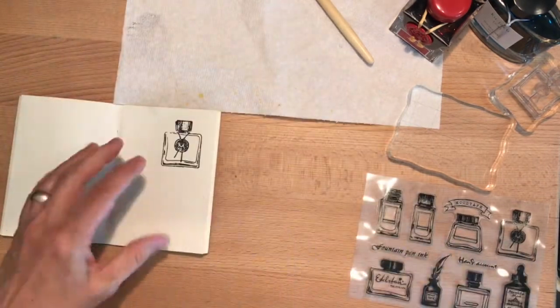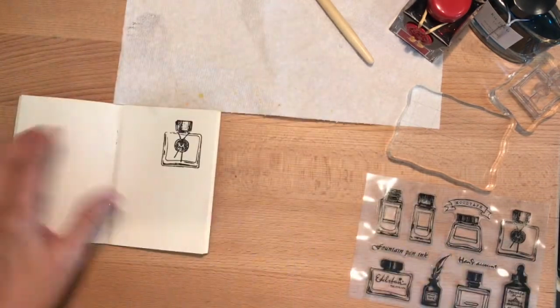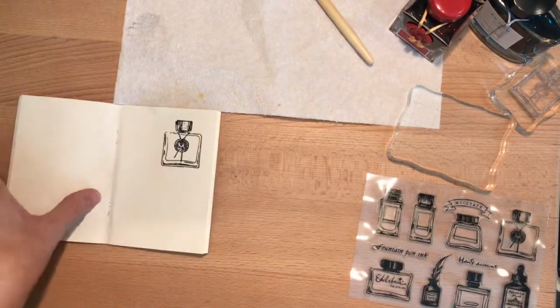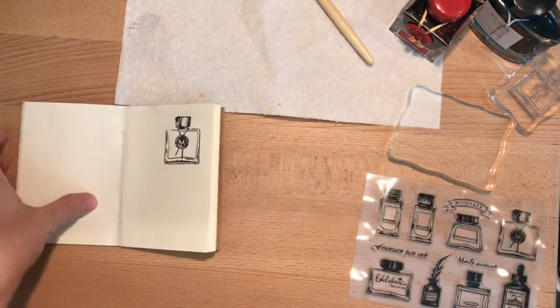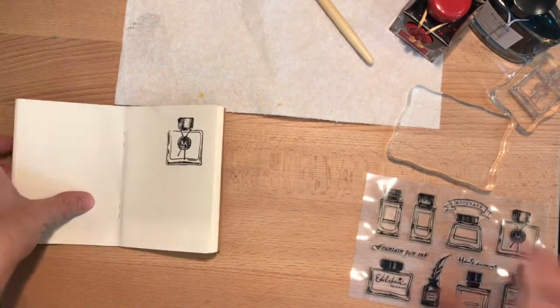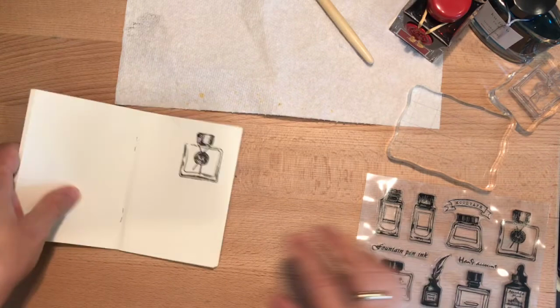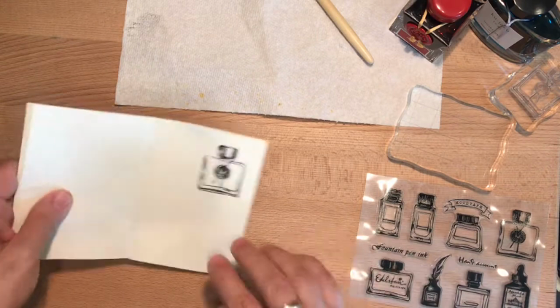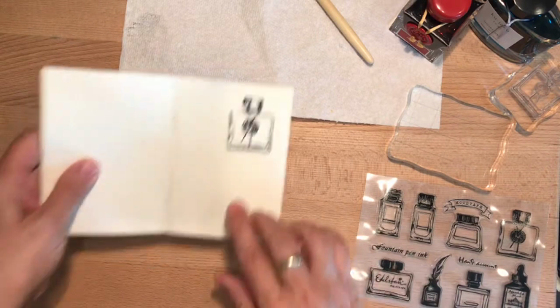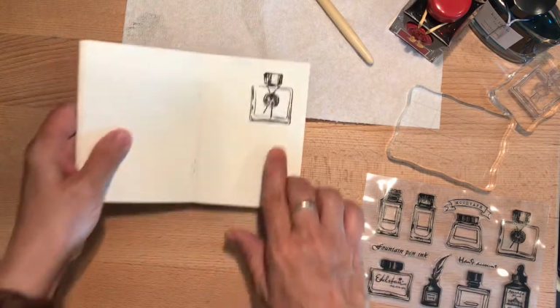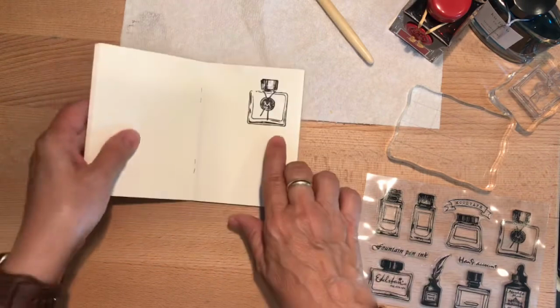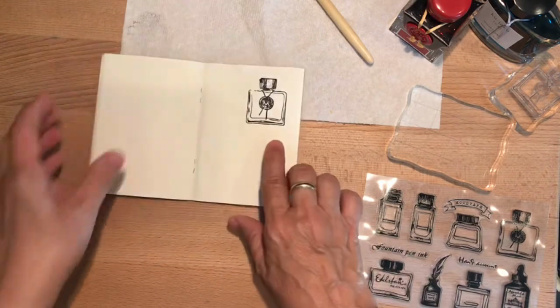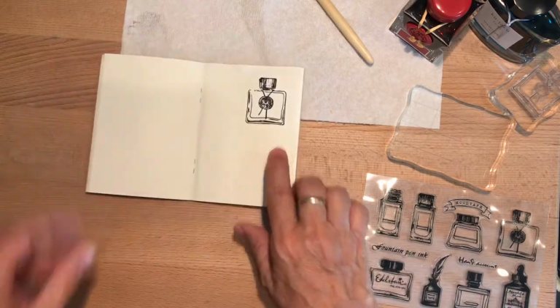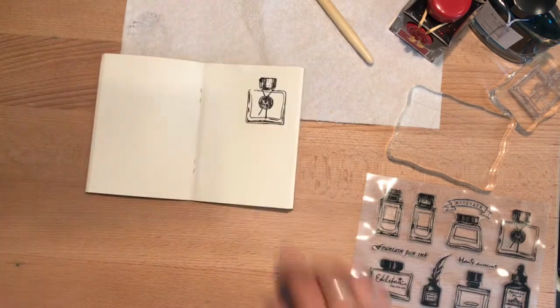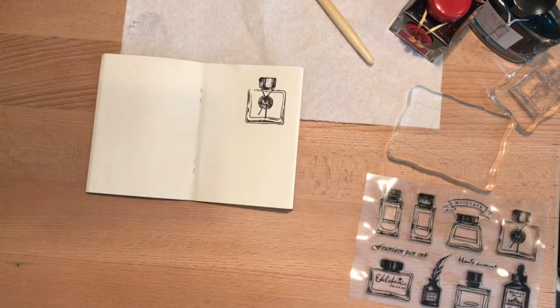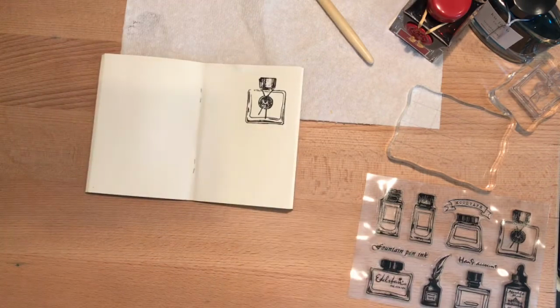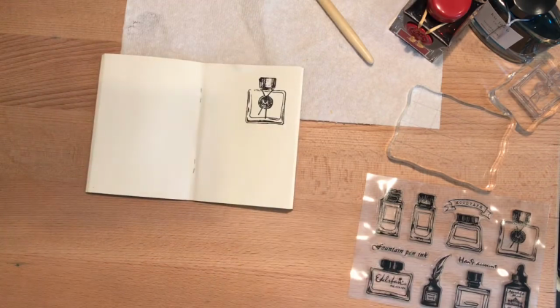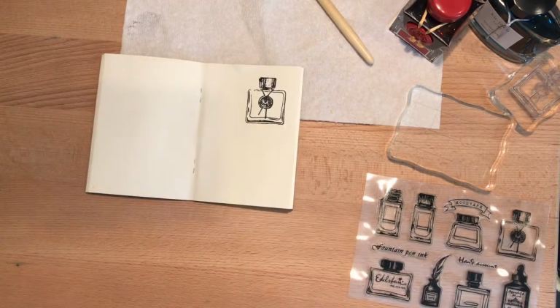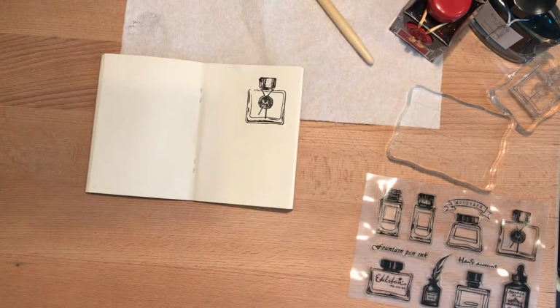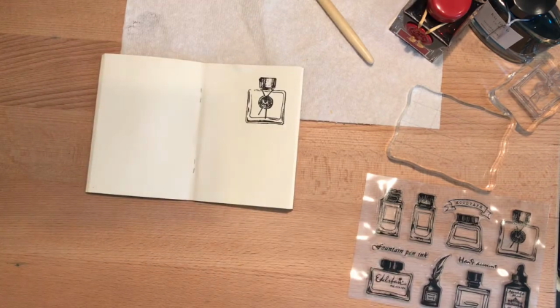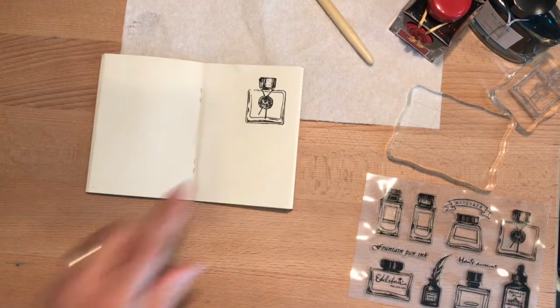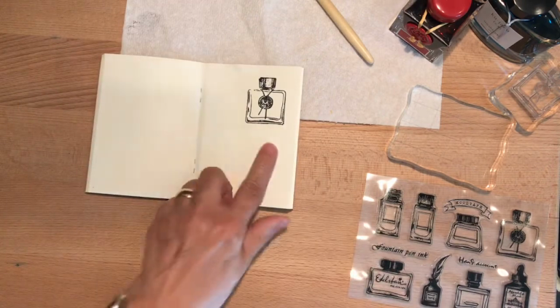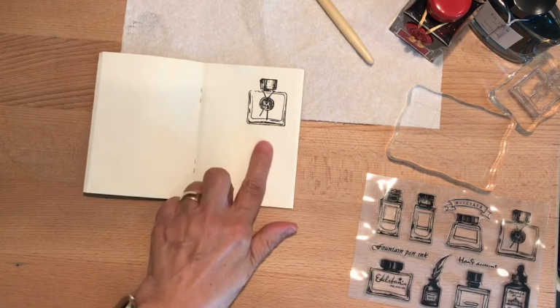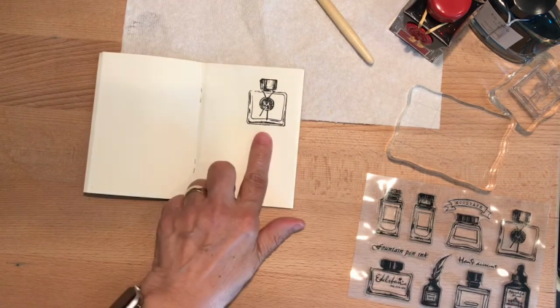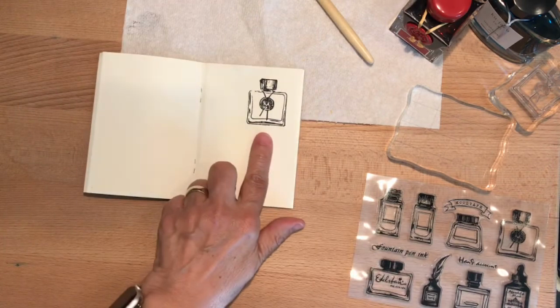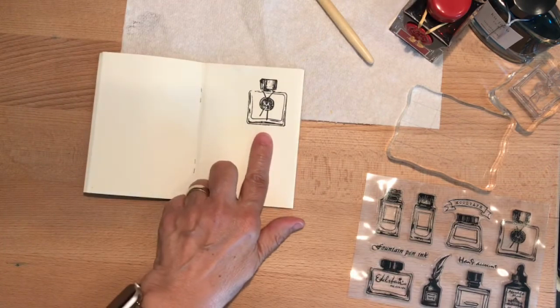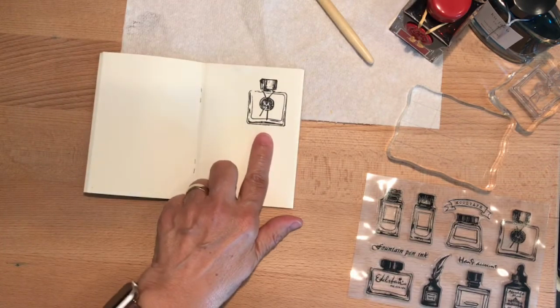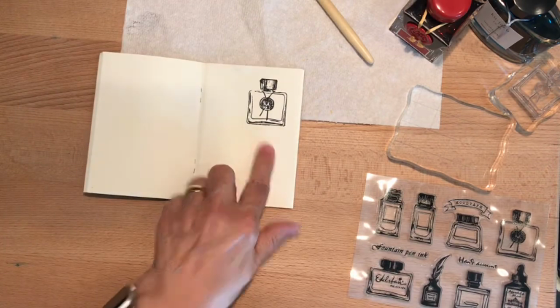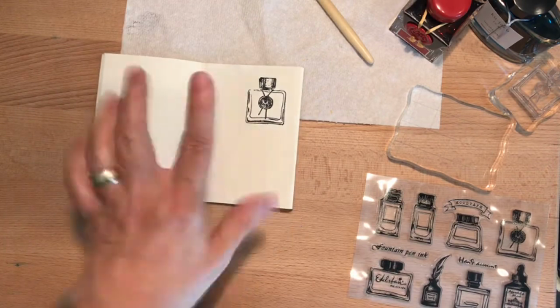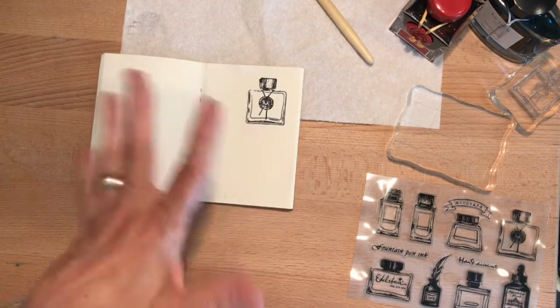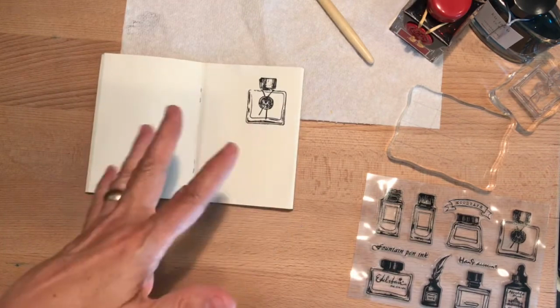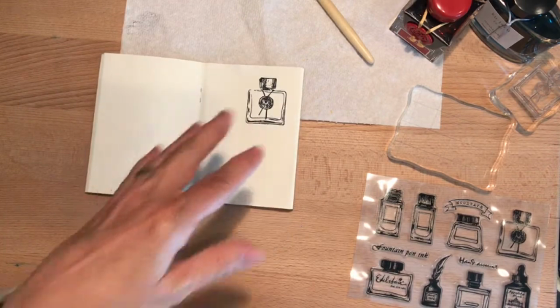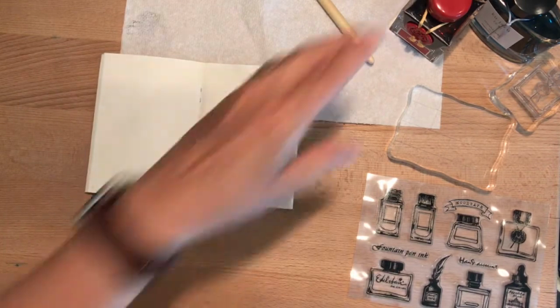So this would be good for watercolor too. Once the ink is dry, then it shouldn't run.